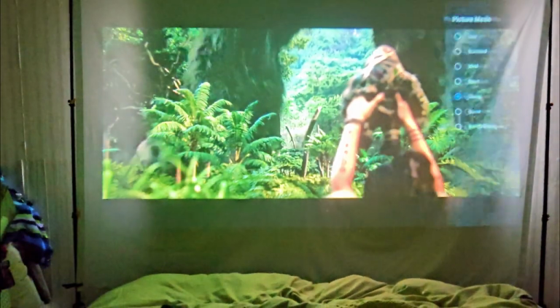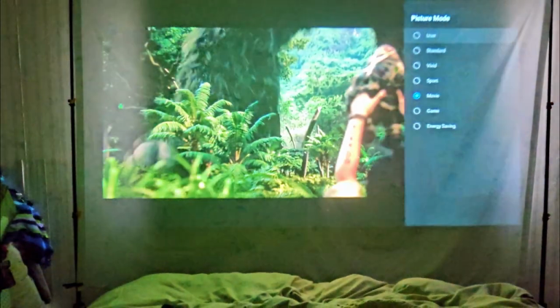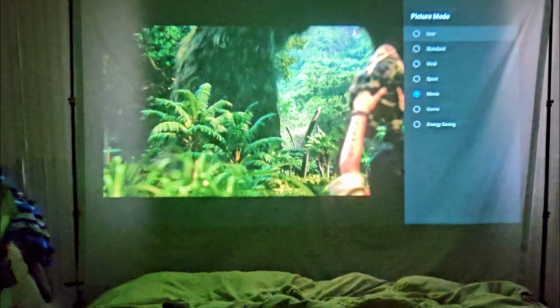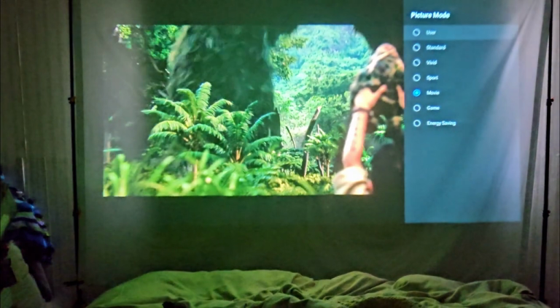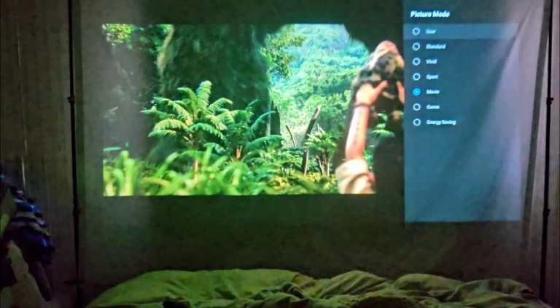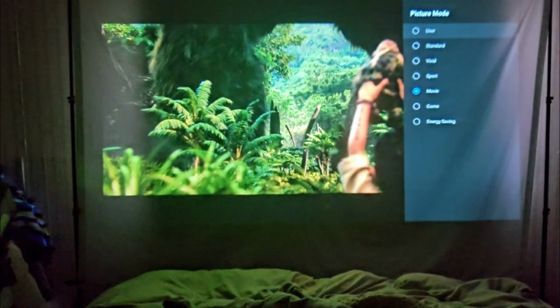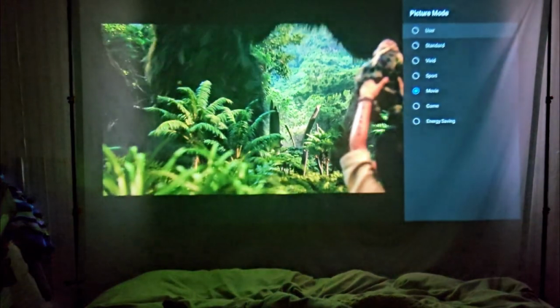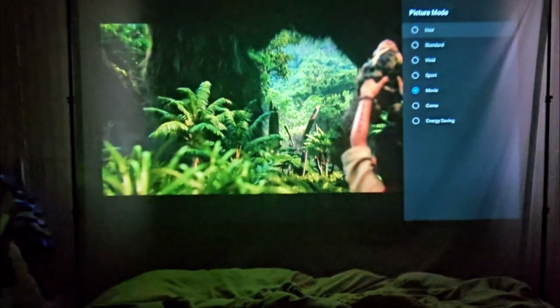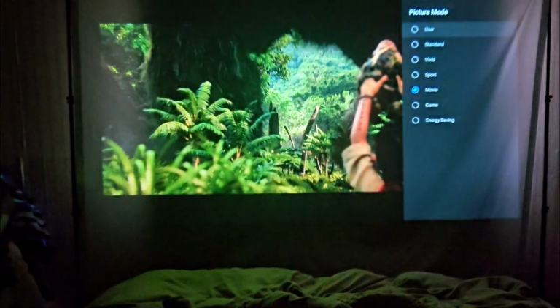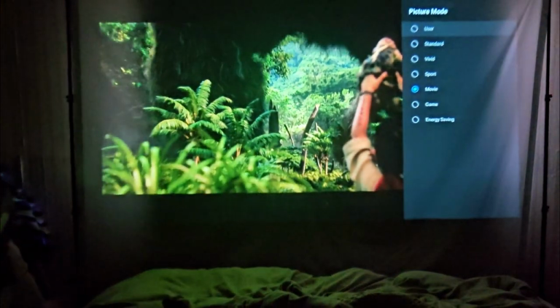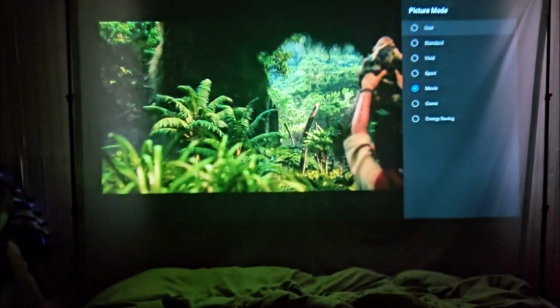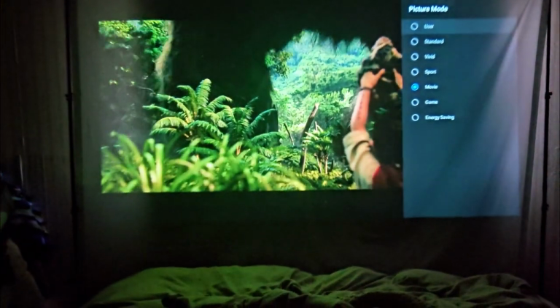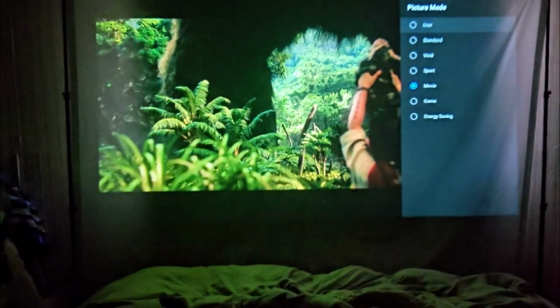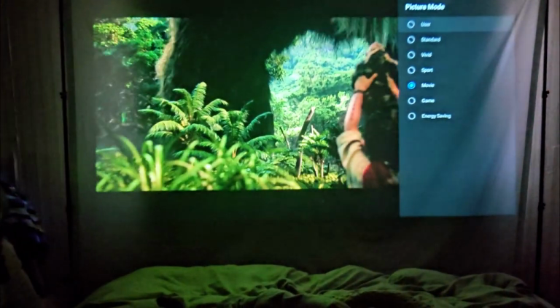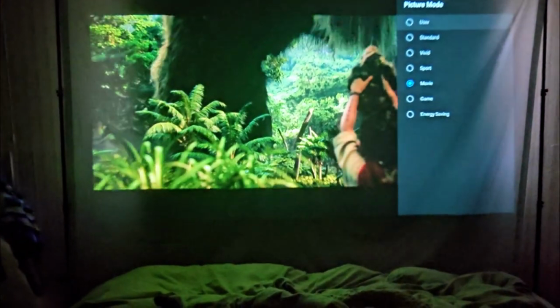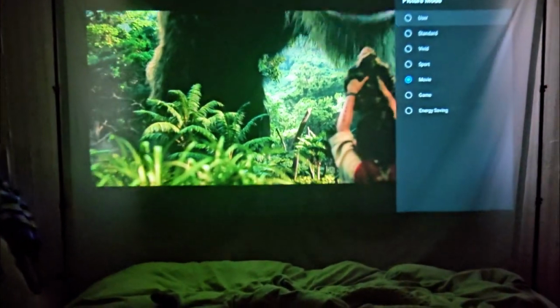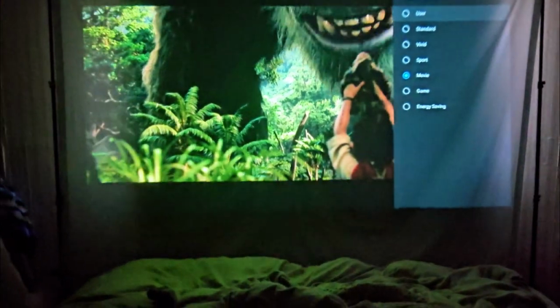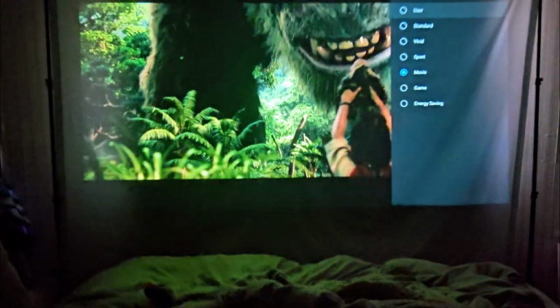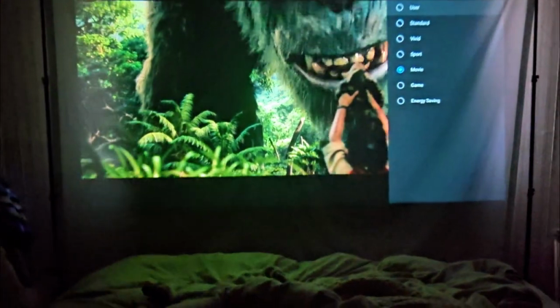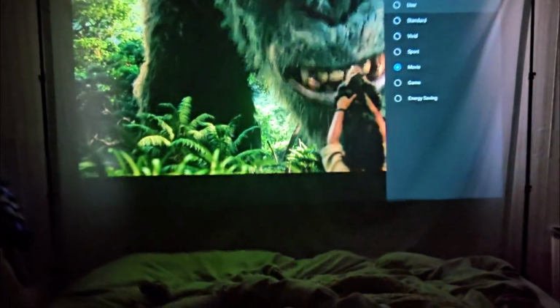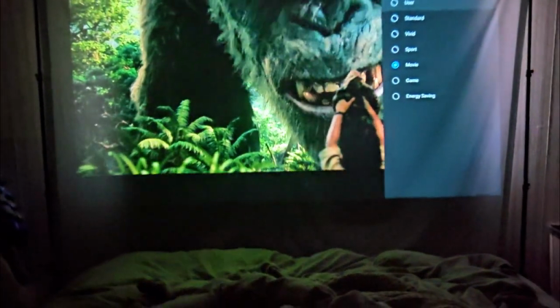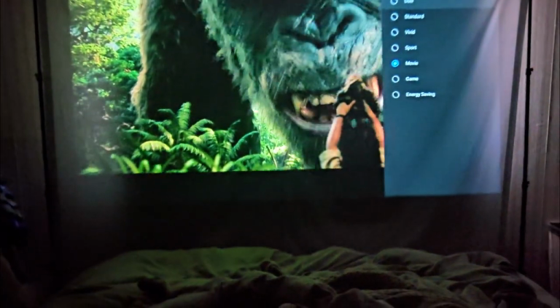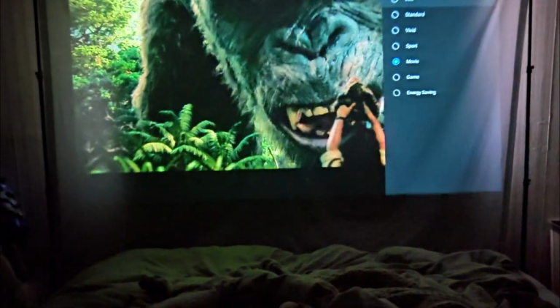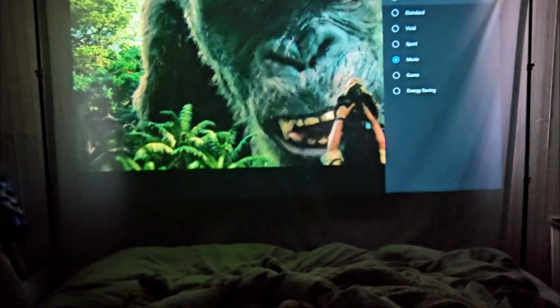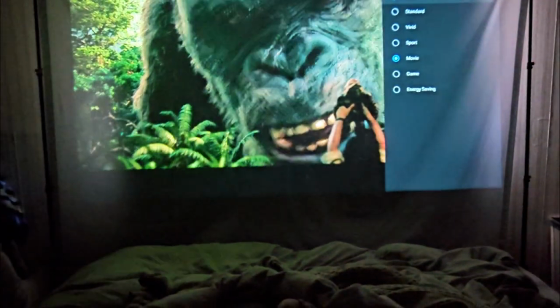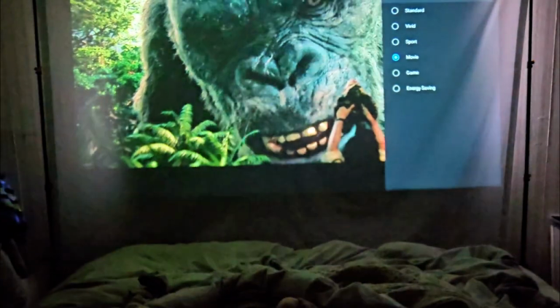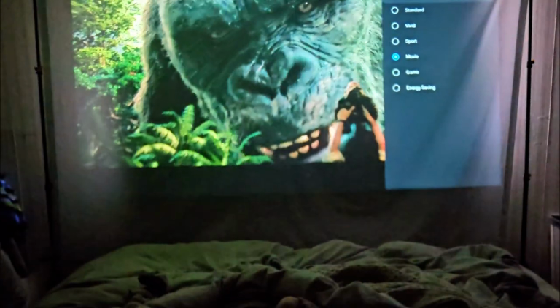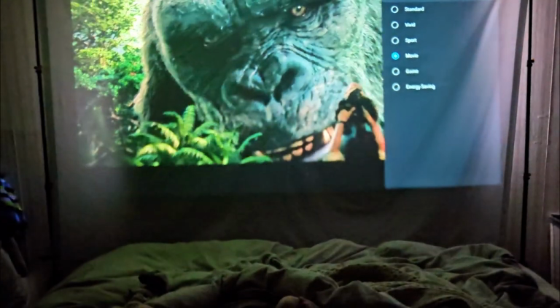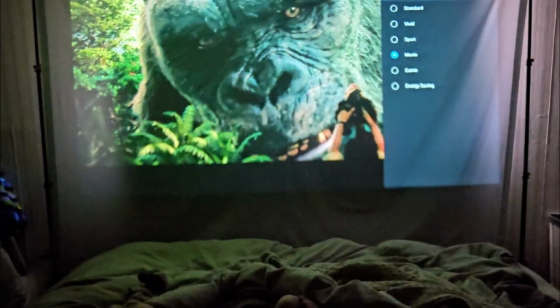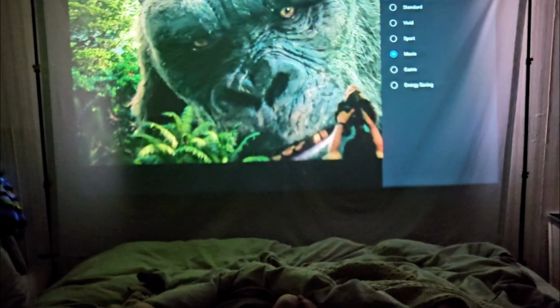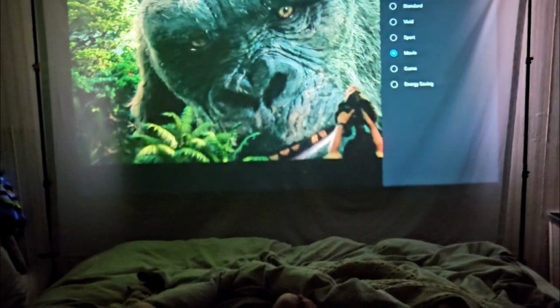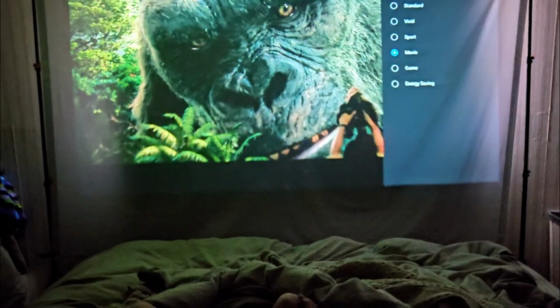Super user-friendly controls — you can easily select the type of display you want. They have a few pre-settings that you can choose from, and it's really intuitive to use.